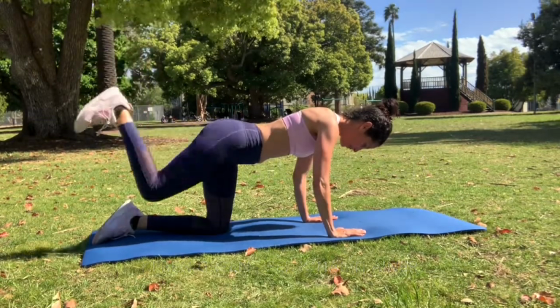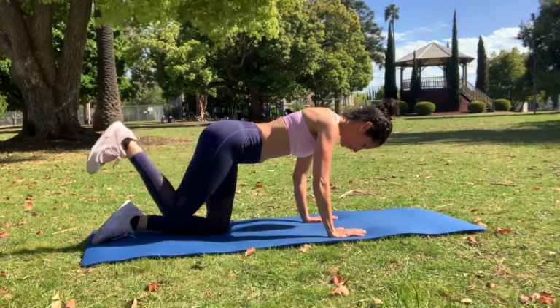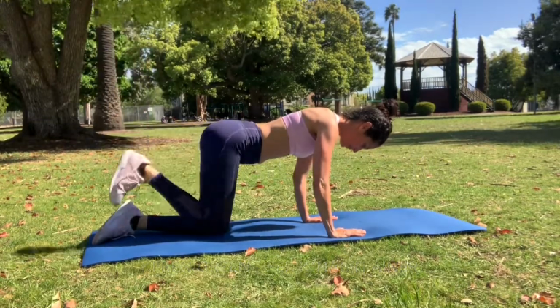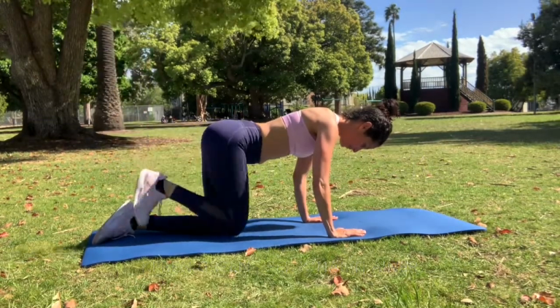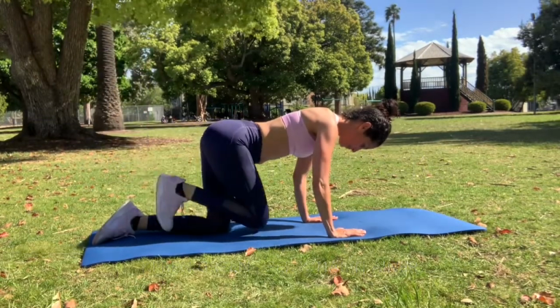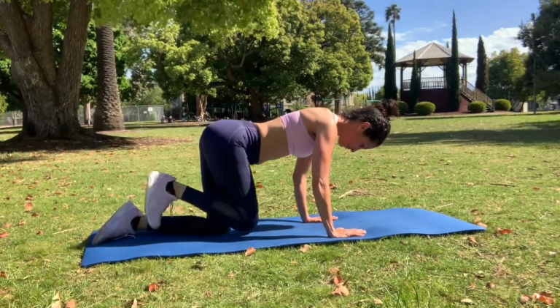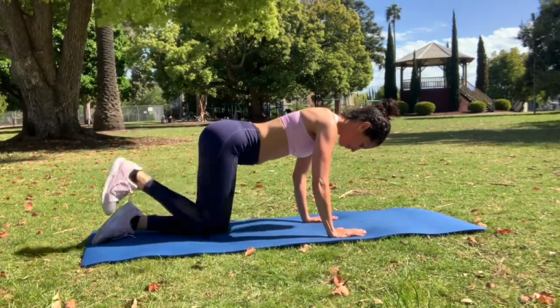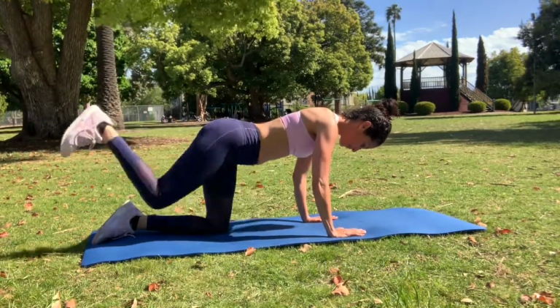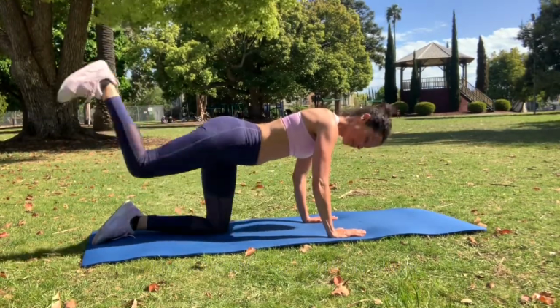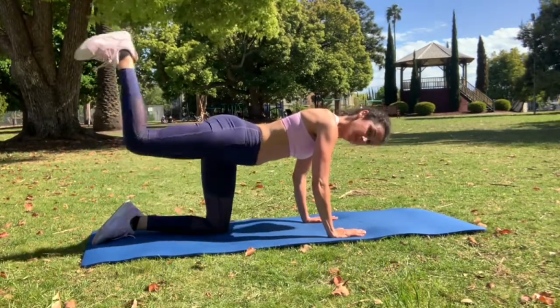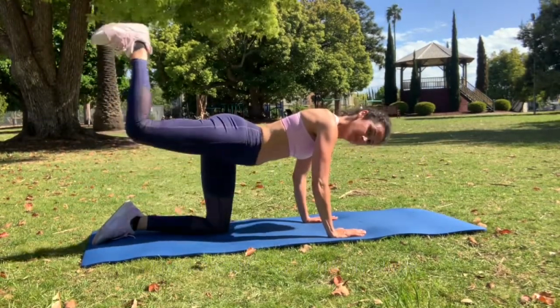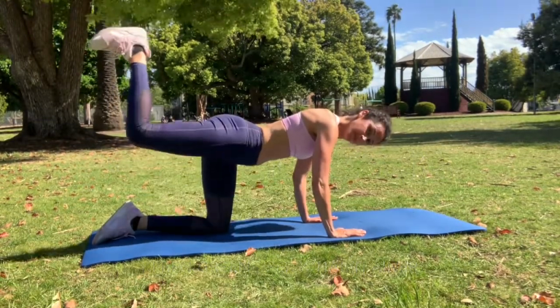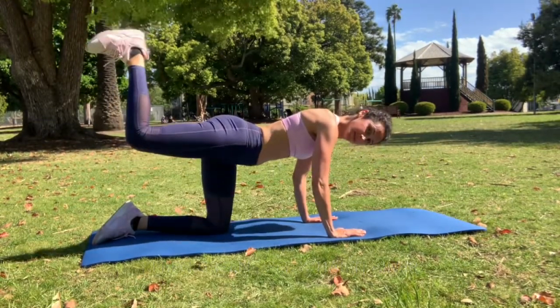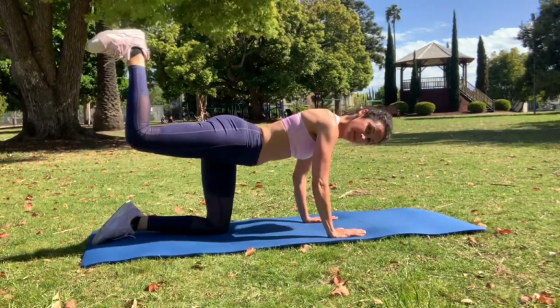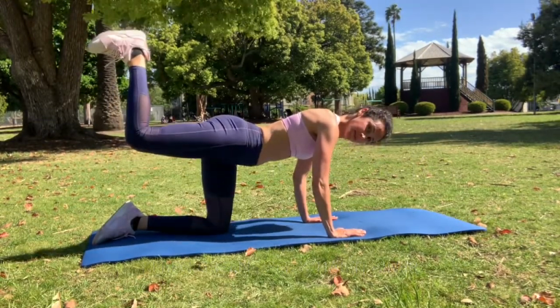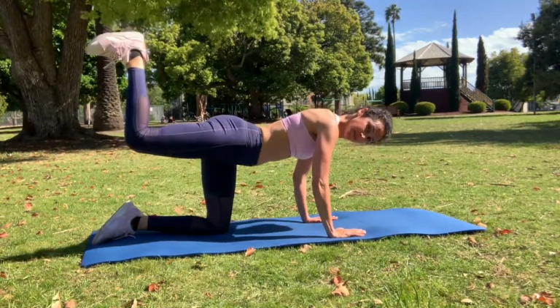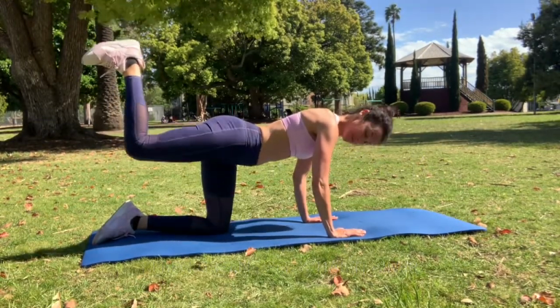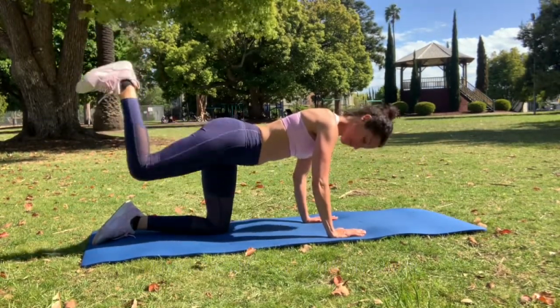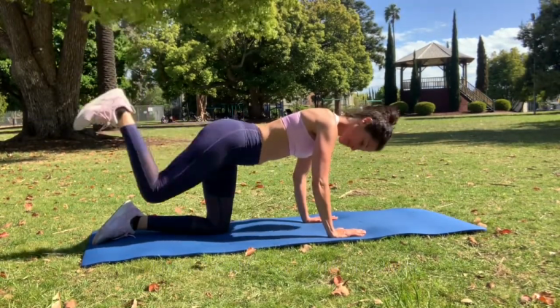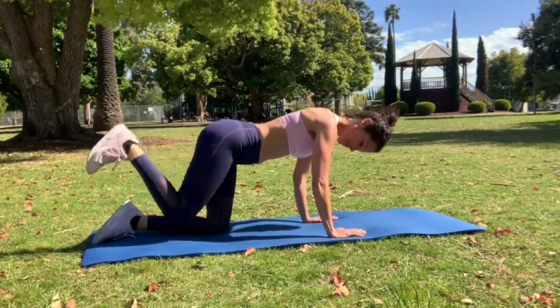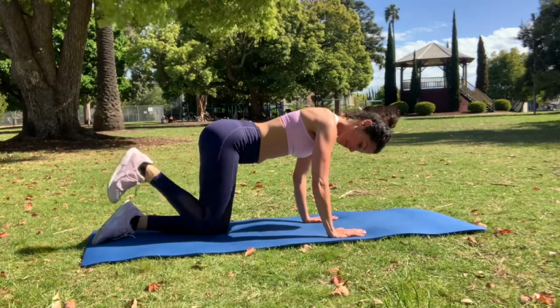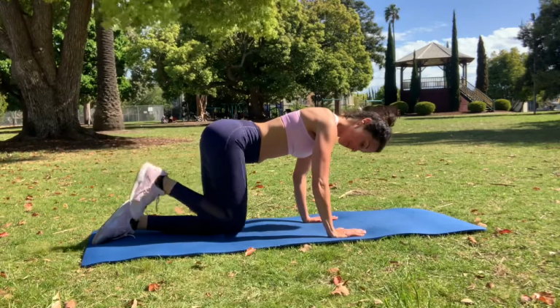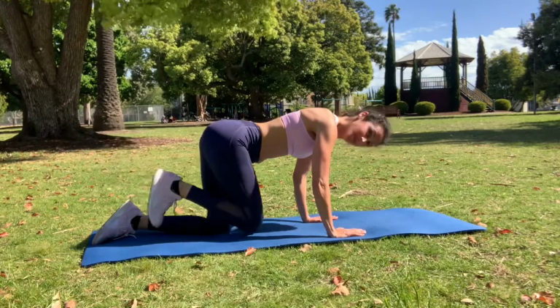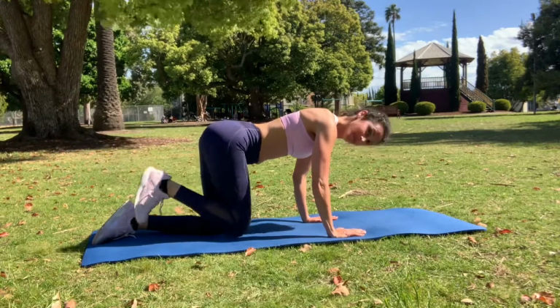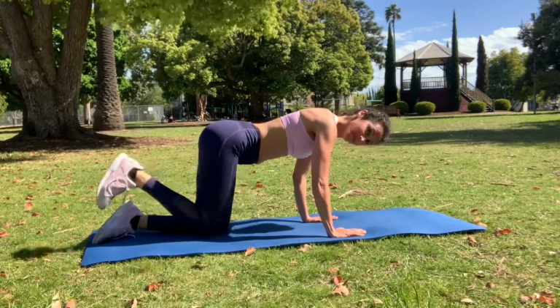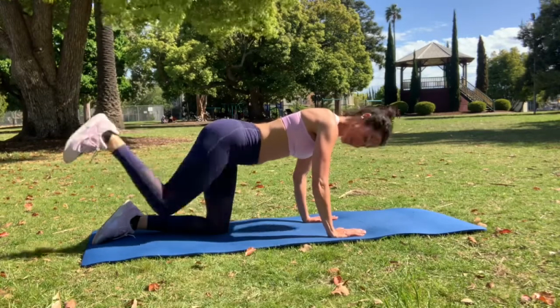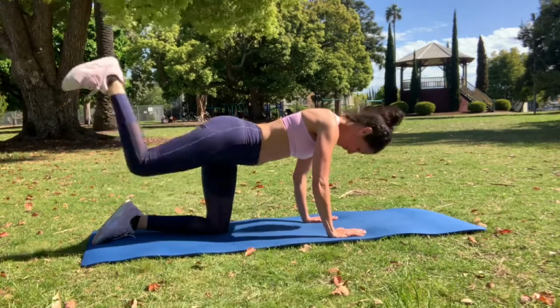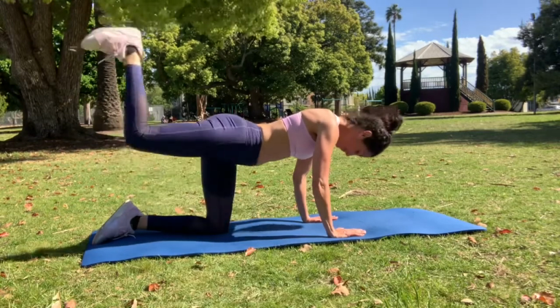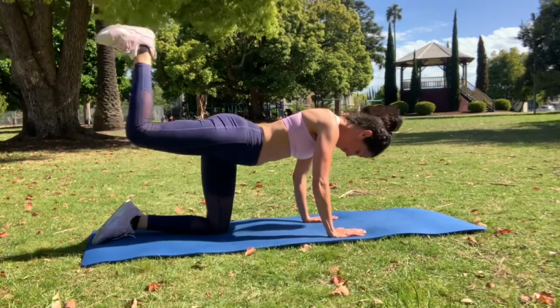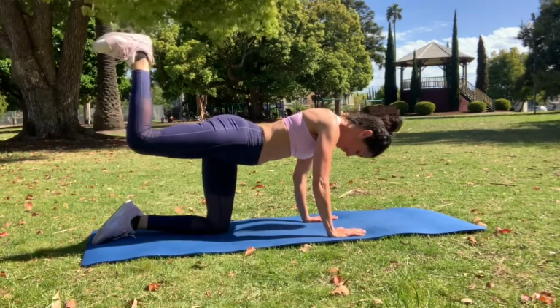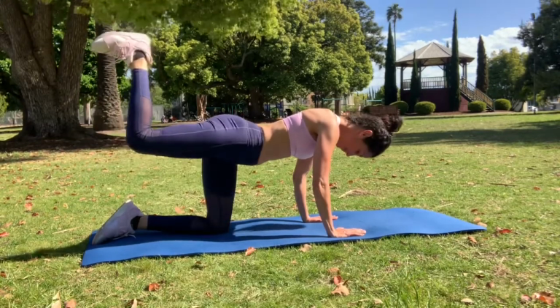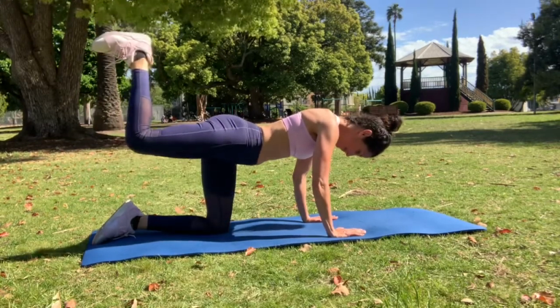You can see that the thigh ends up parallel to the ground and I have 90 degrees in the back of my knee.